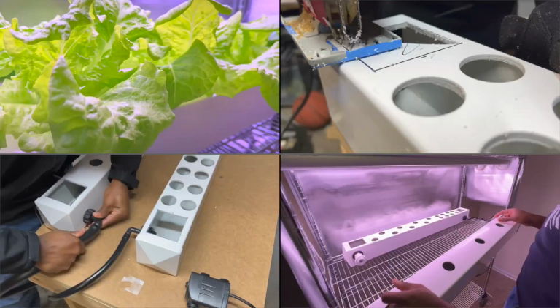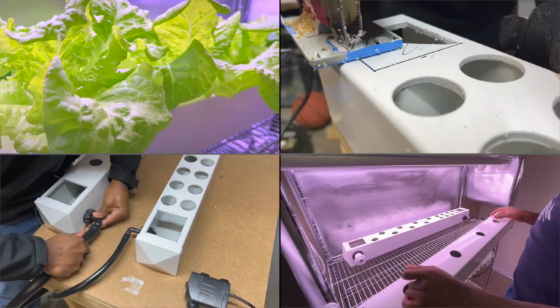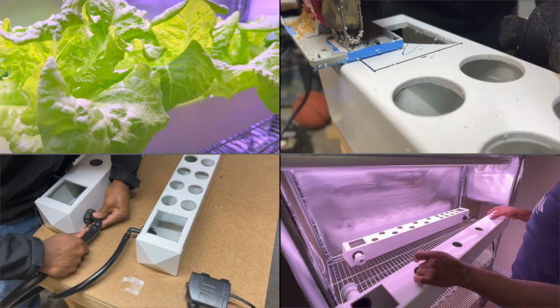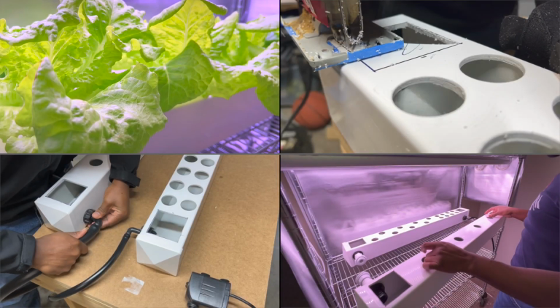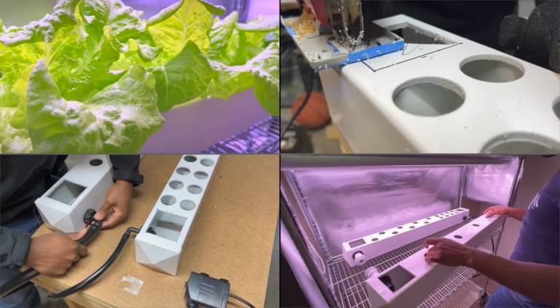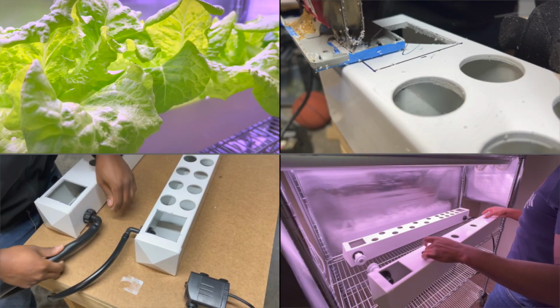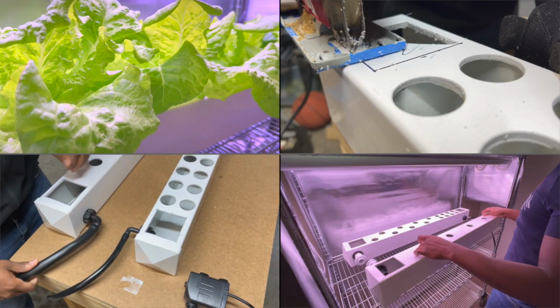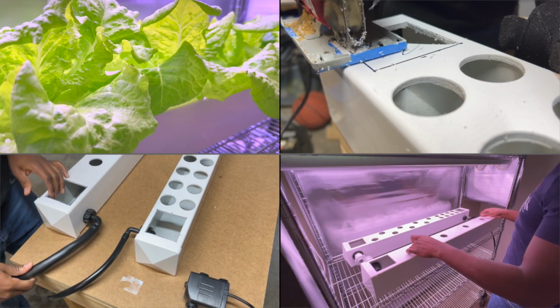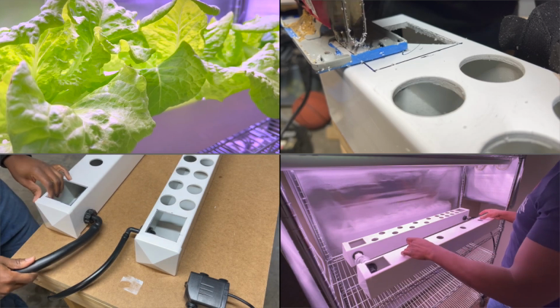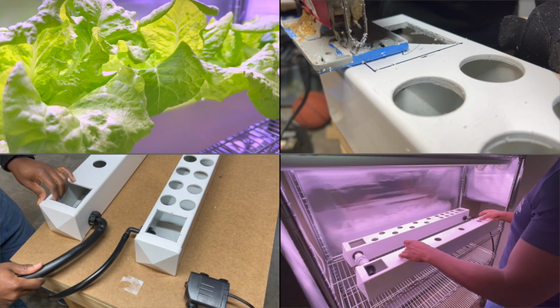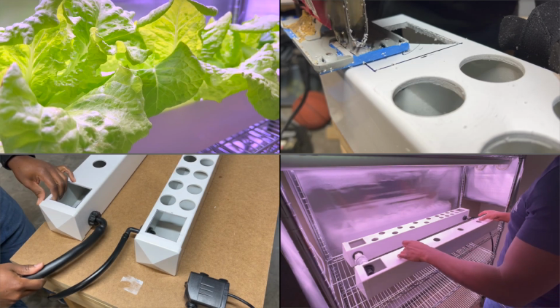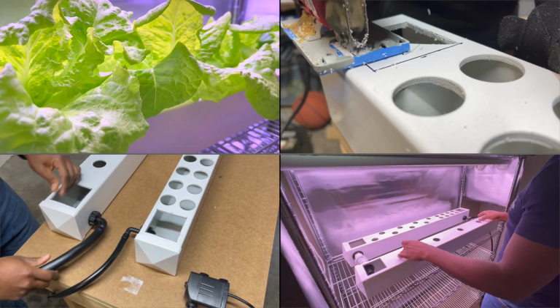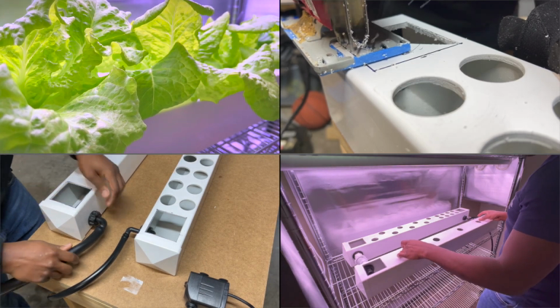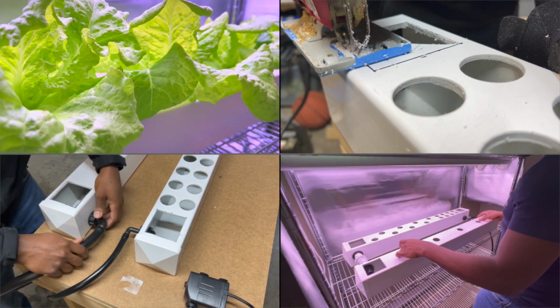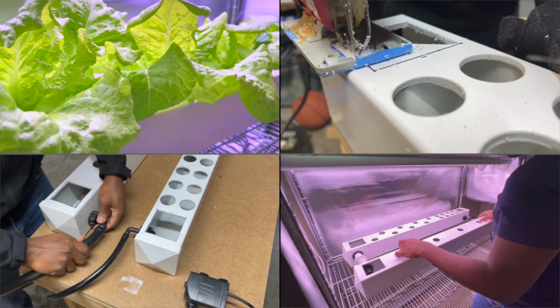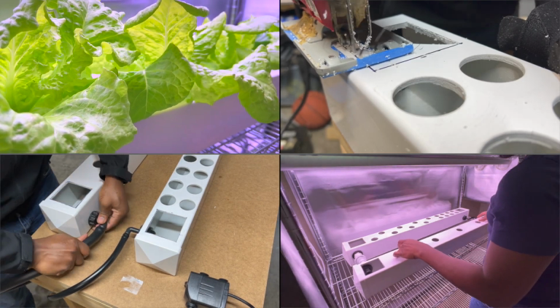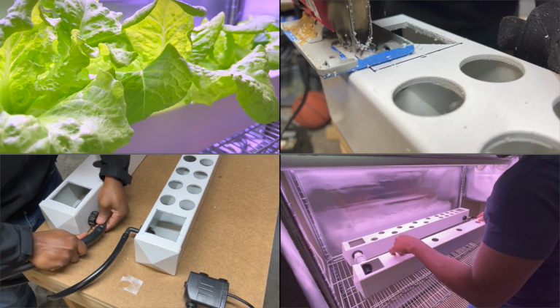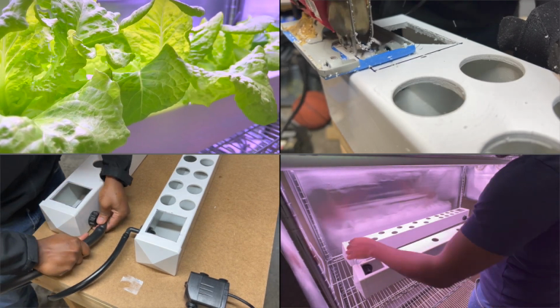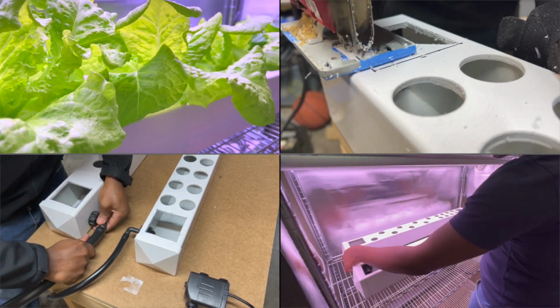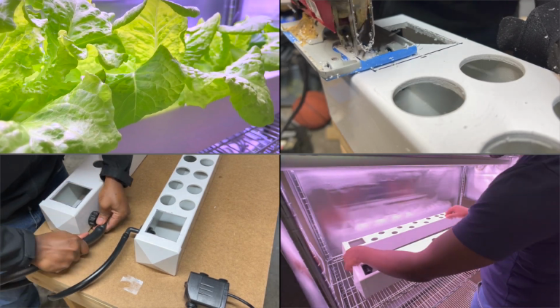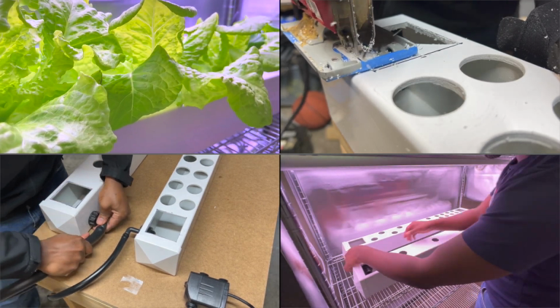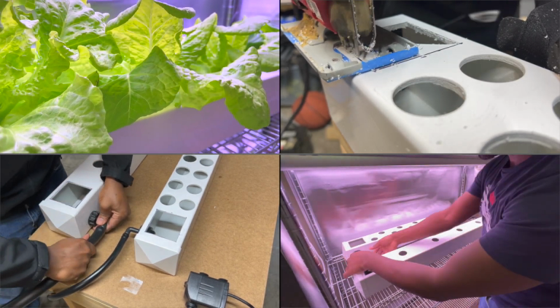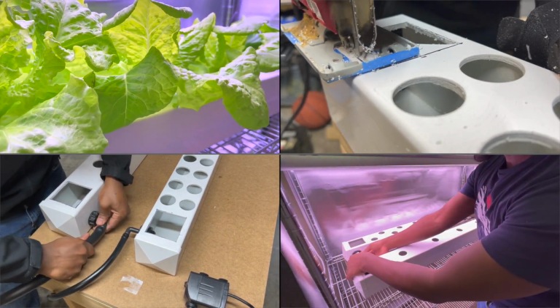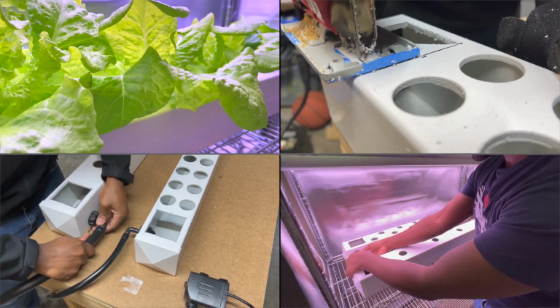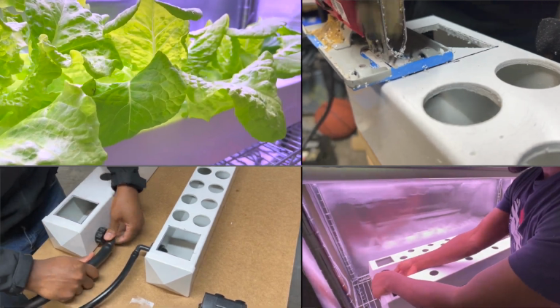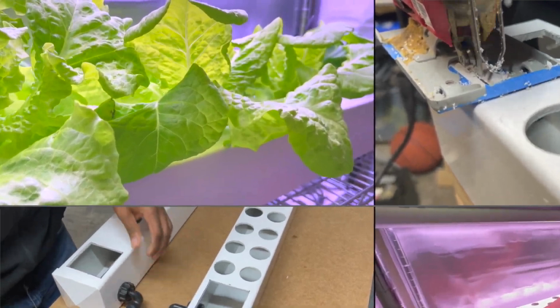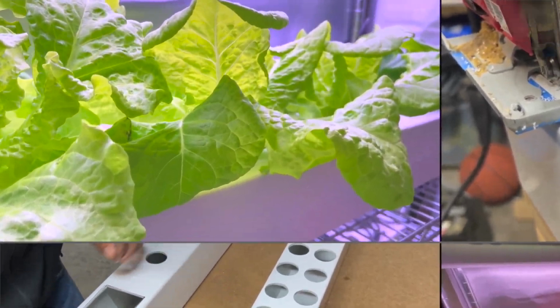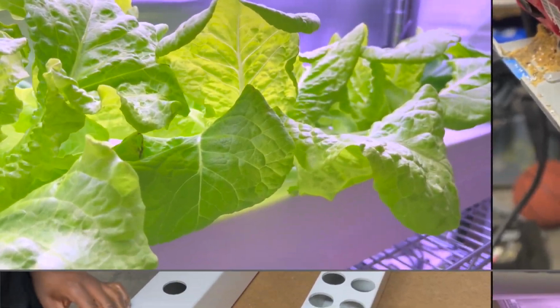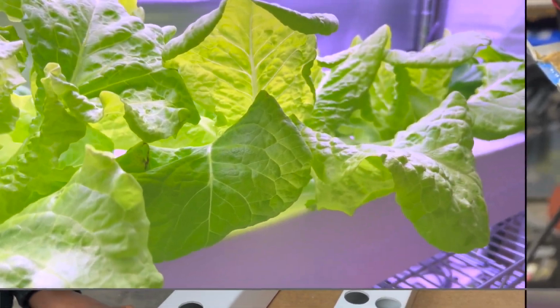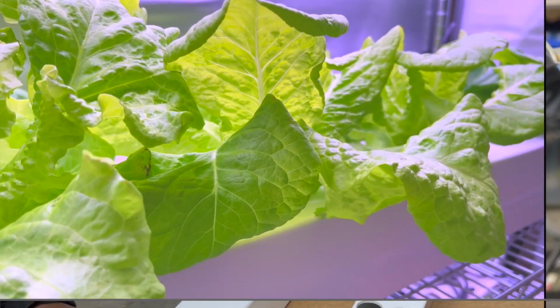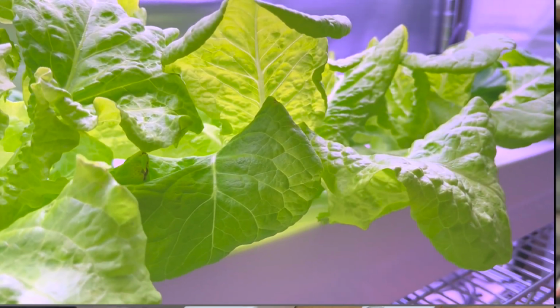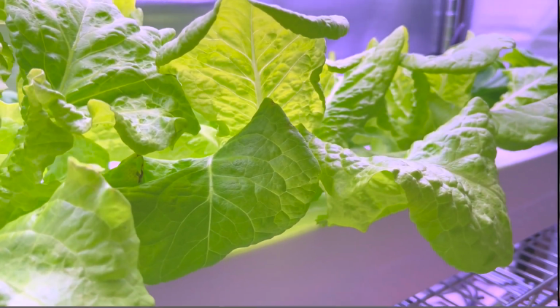So come along with me as I show you my process for turning a basic closet into an indoor vegetable garden.